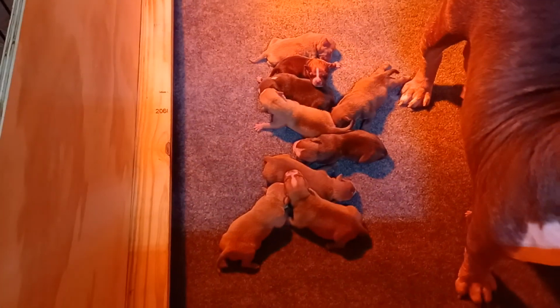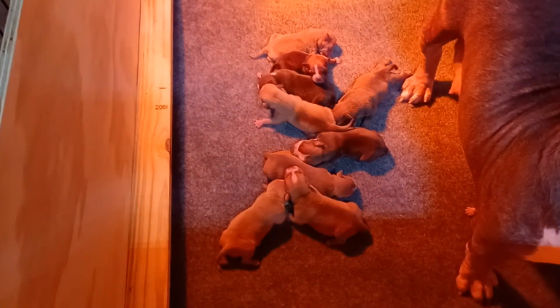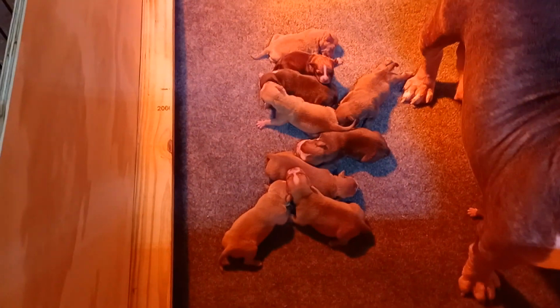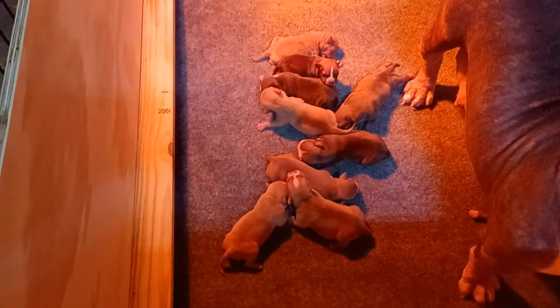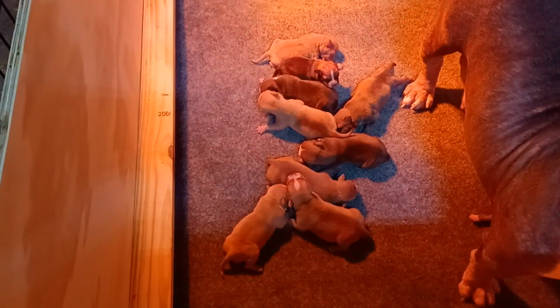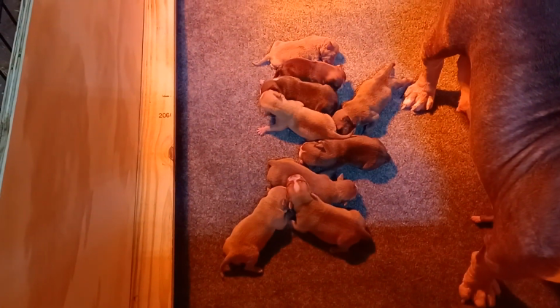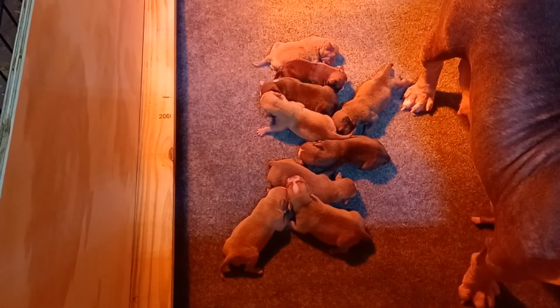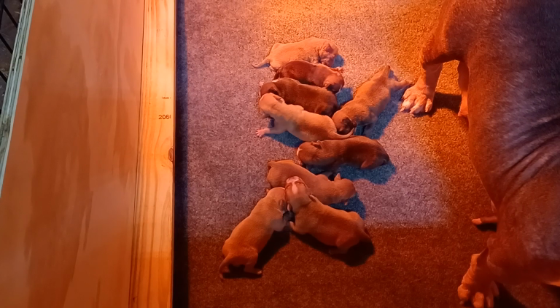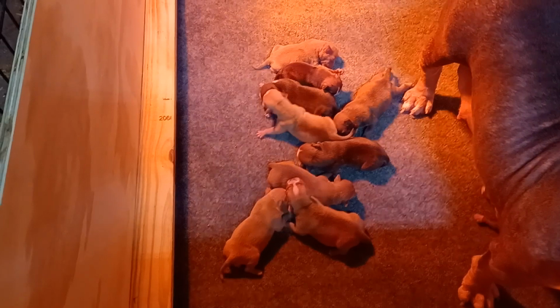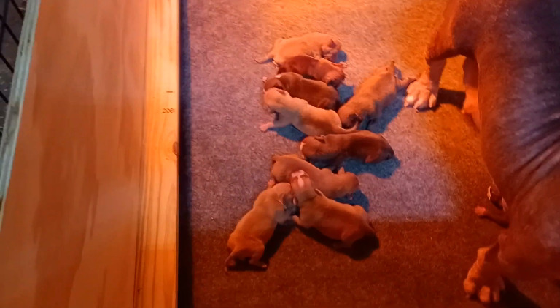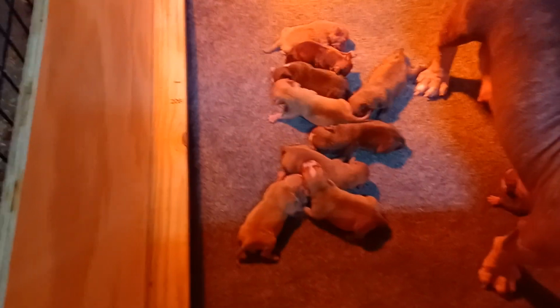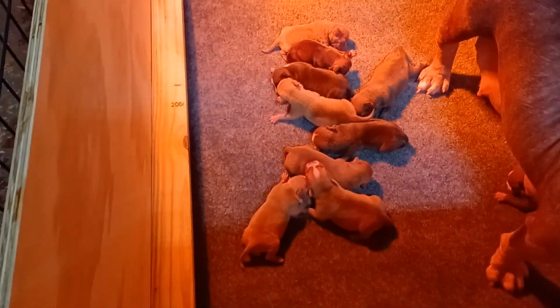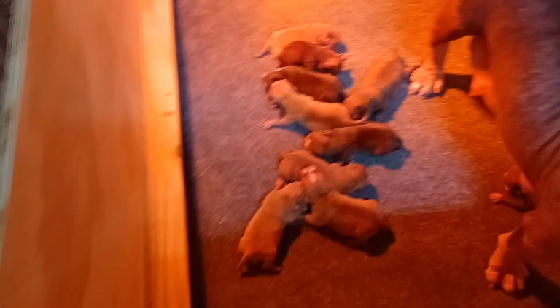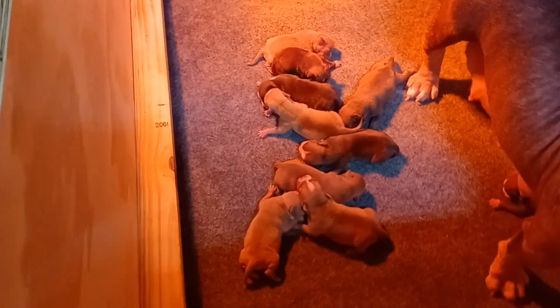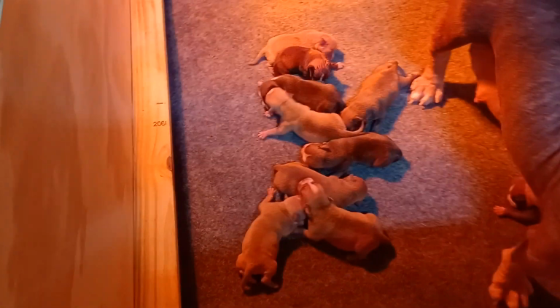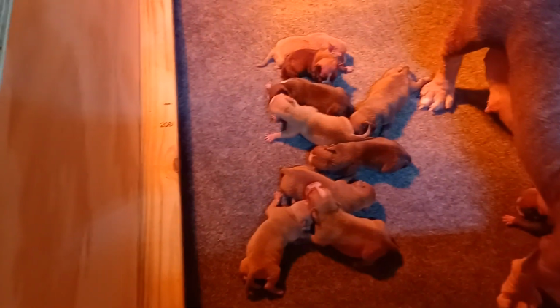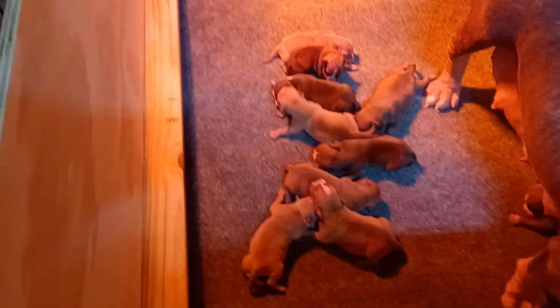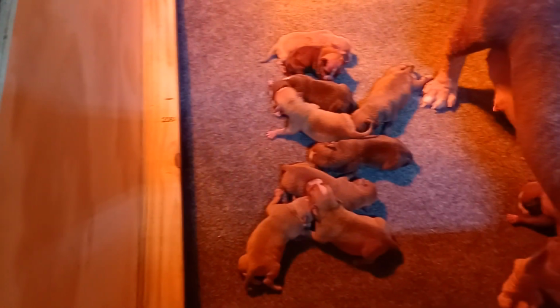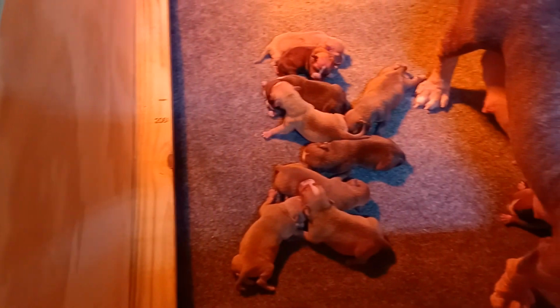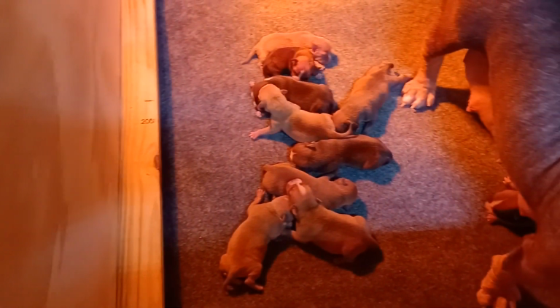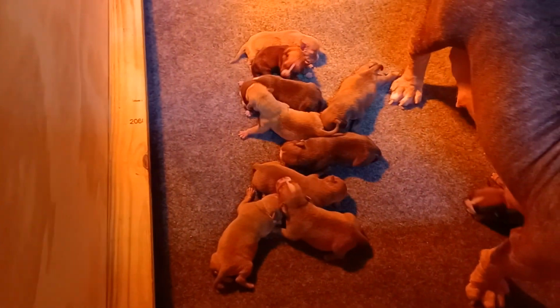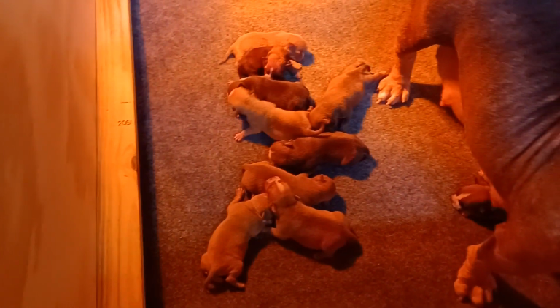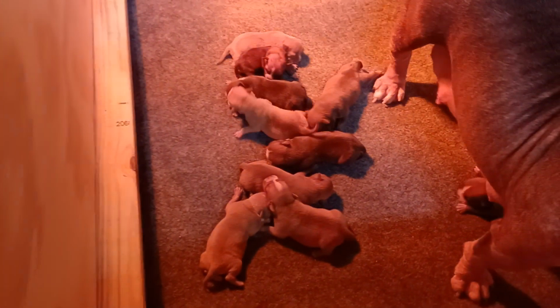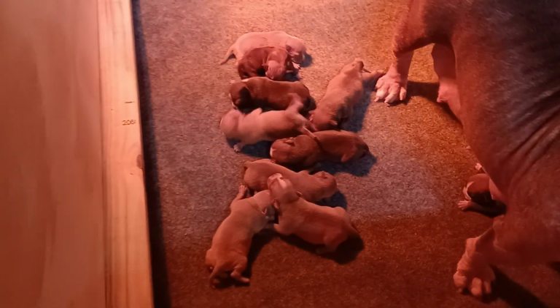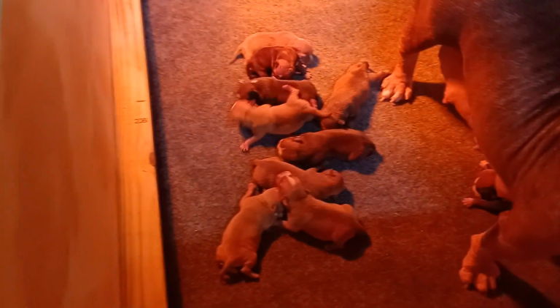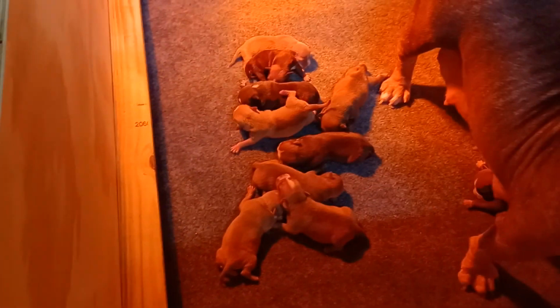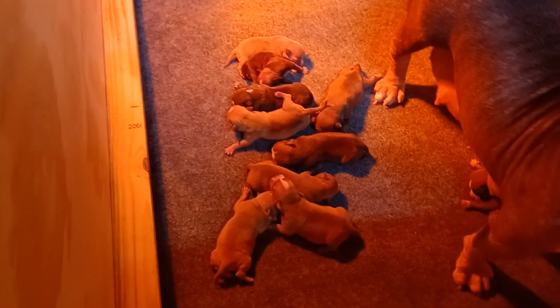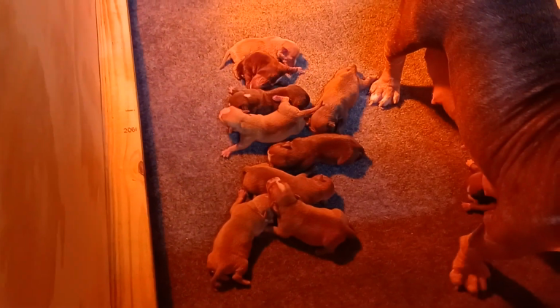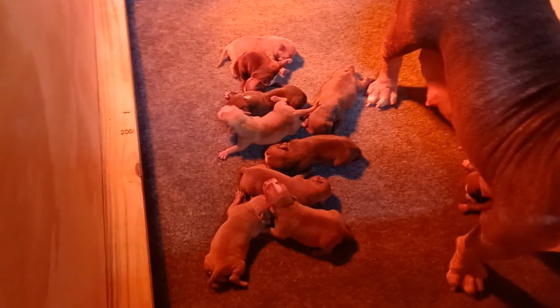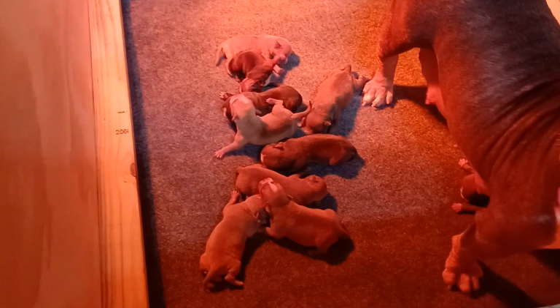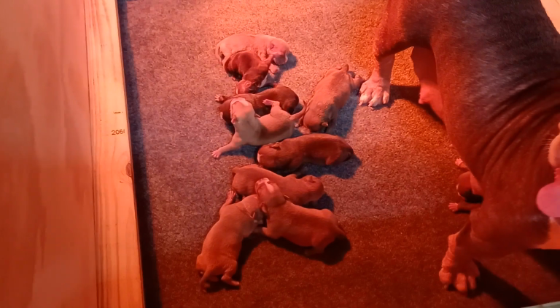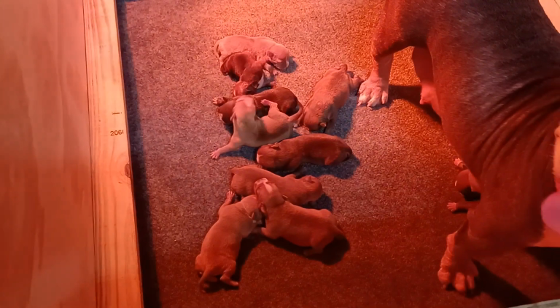All right, that's it — that's 10. There you have it, we got 10 puppies.